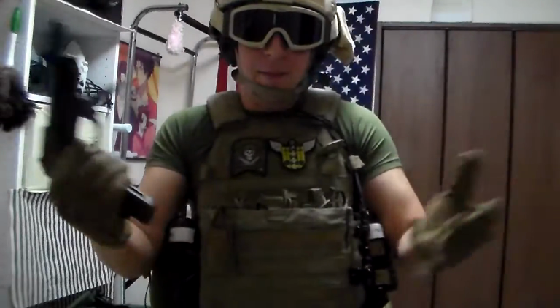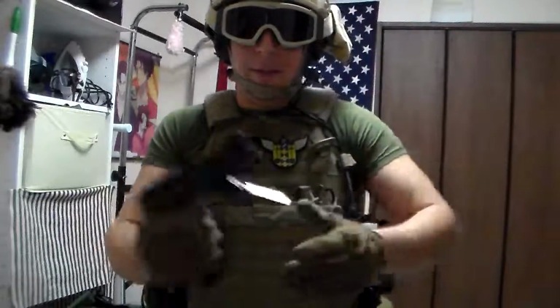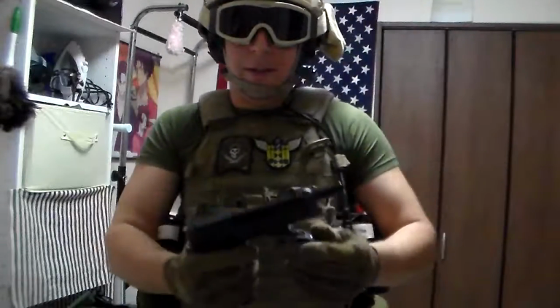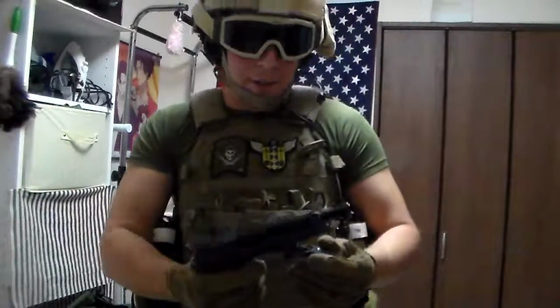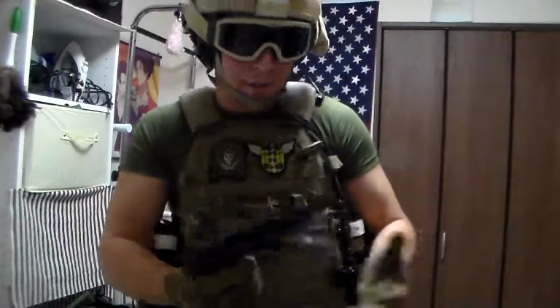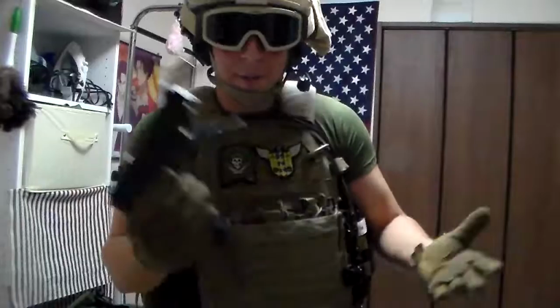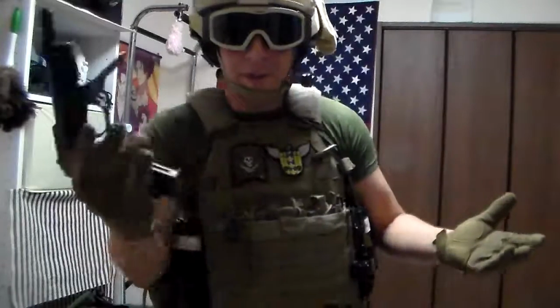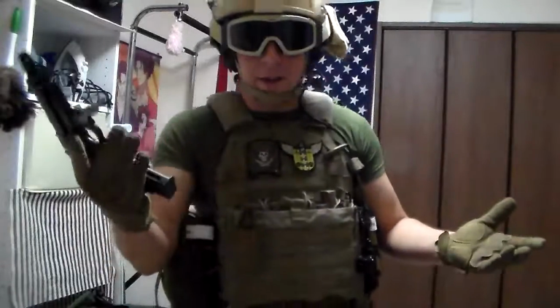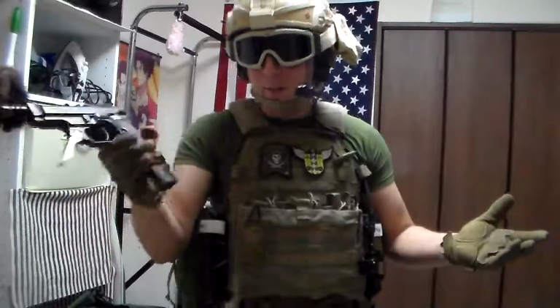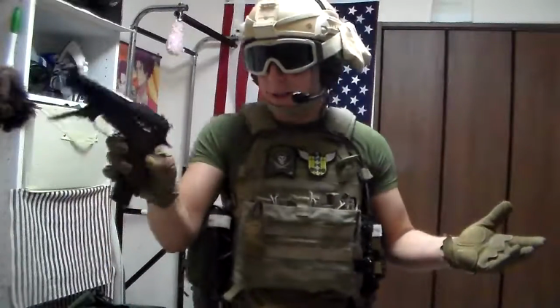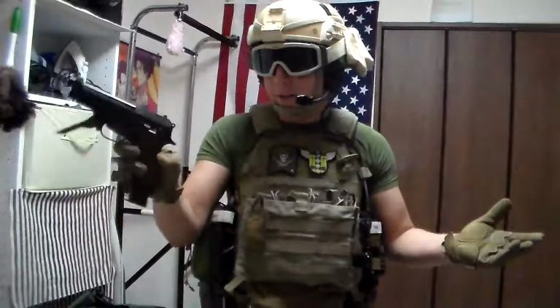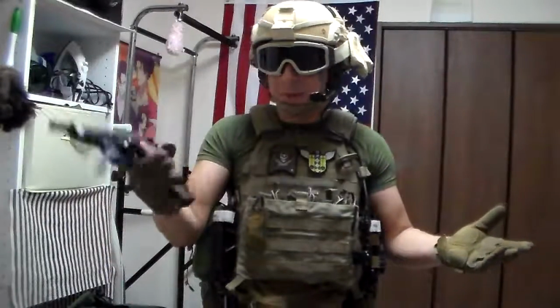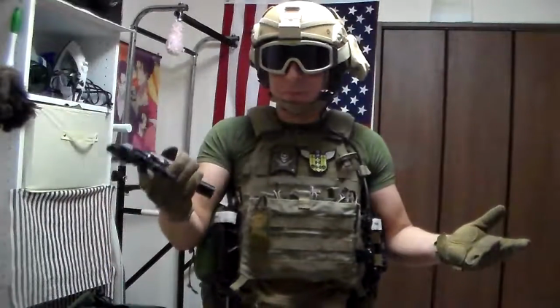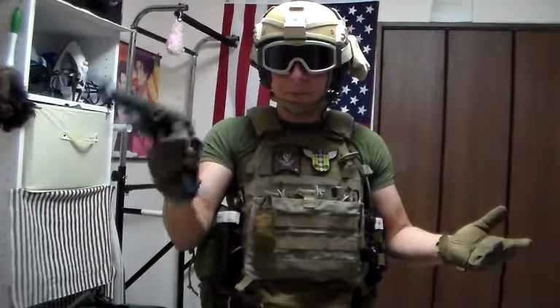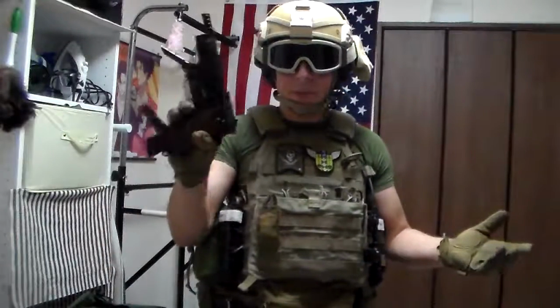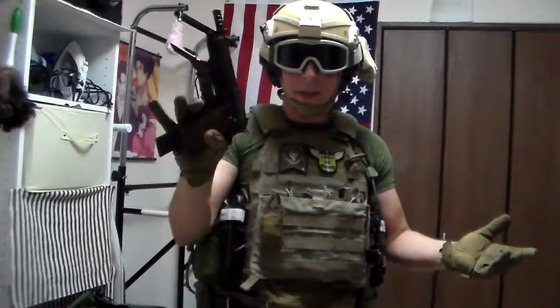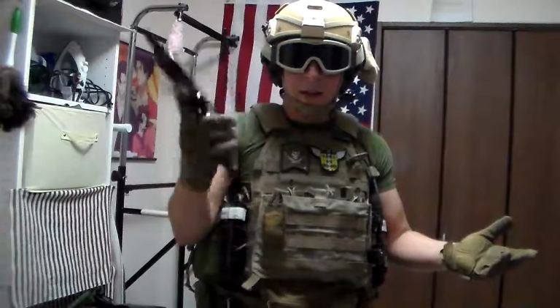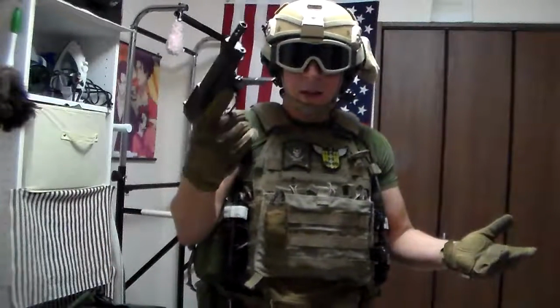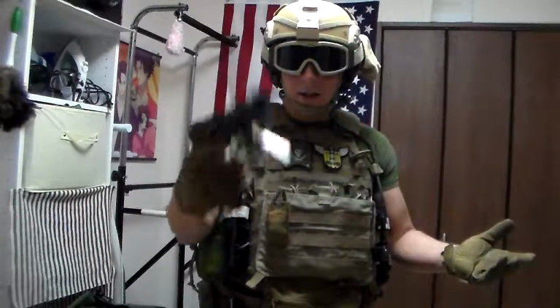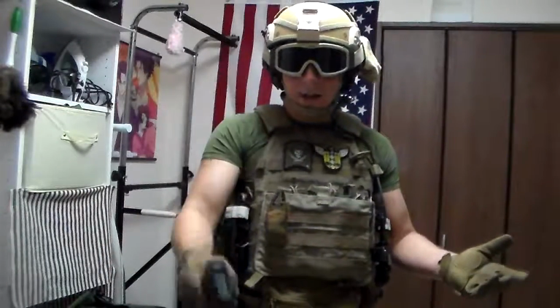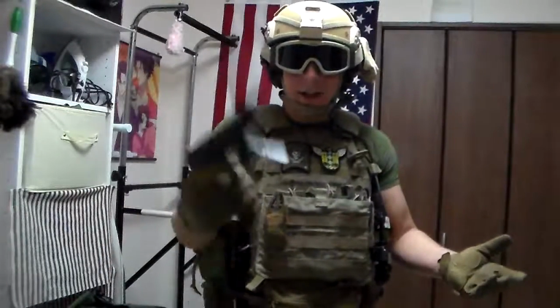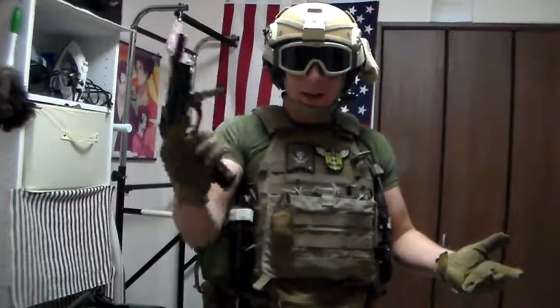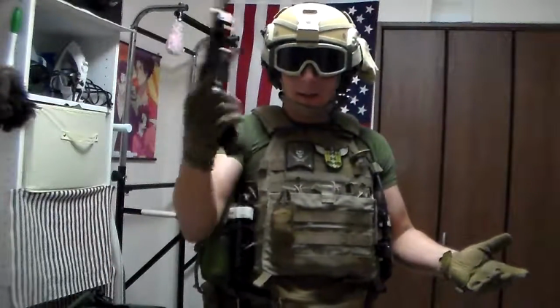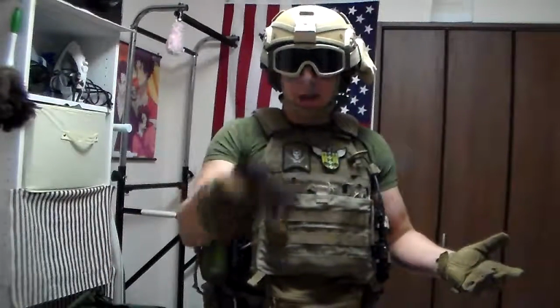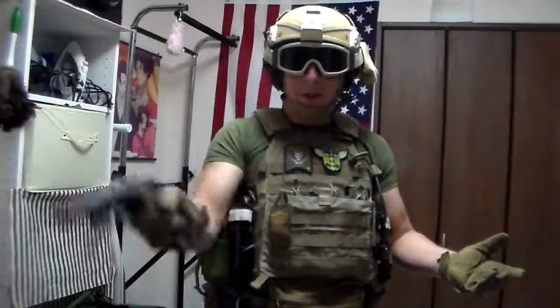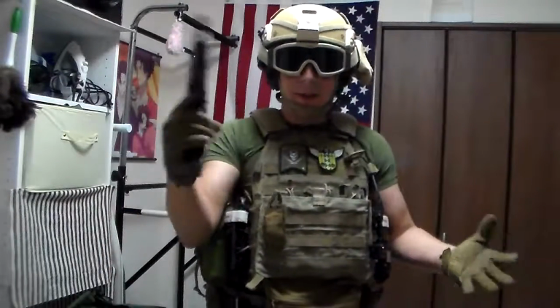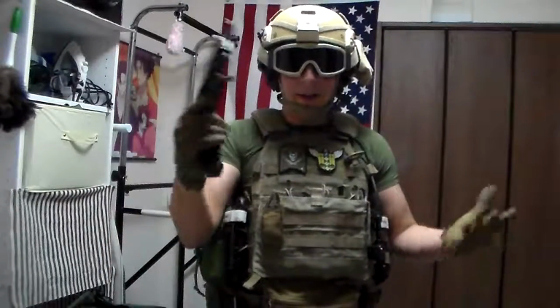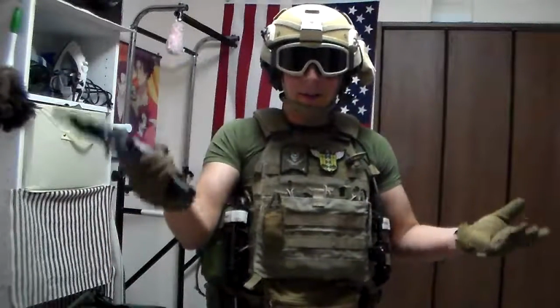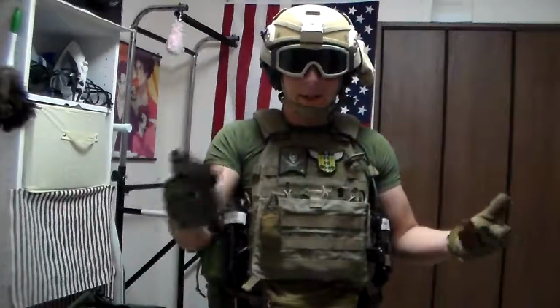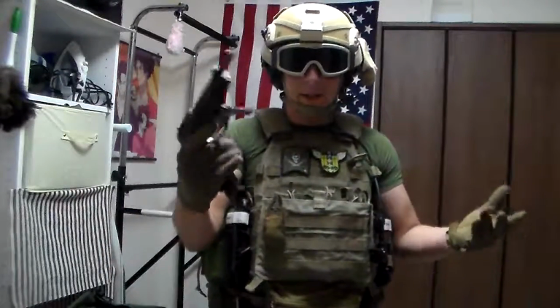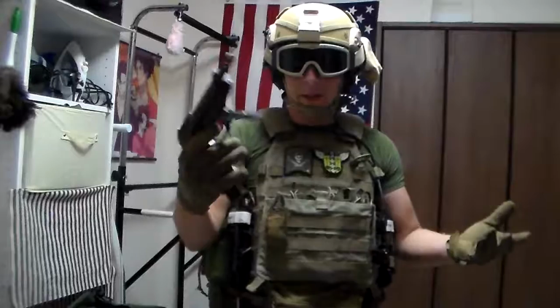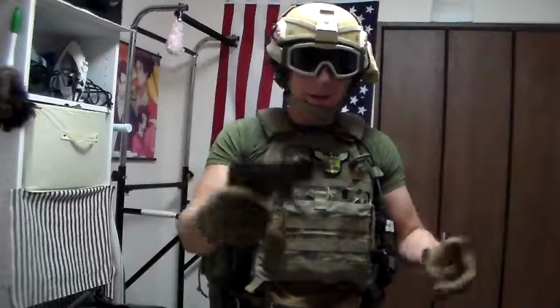9mm, so how much kick are you expecting? But all that aside, it handles well. It's a decent weapon.